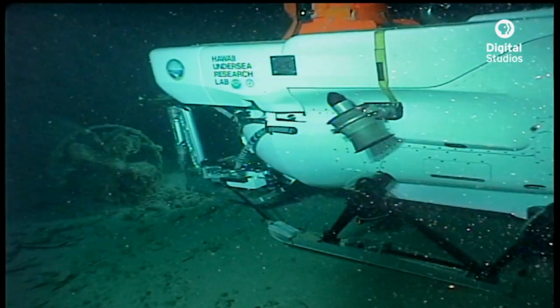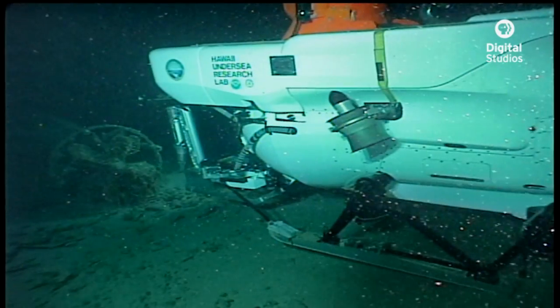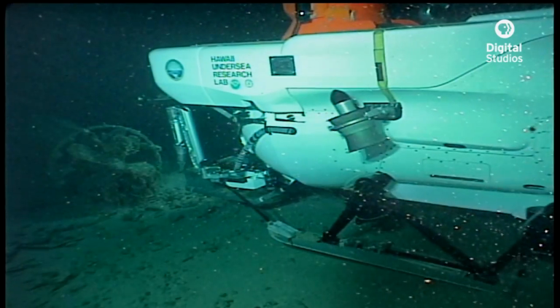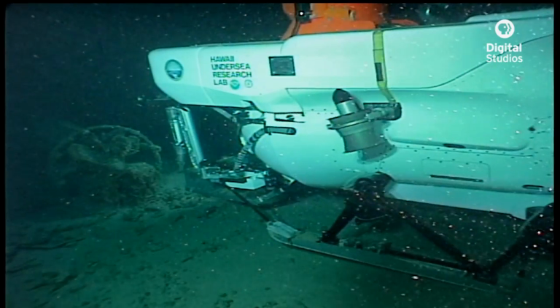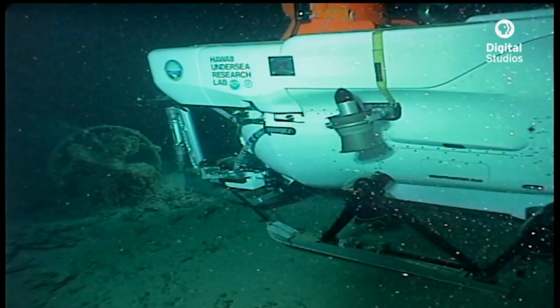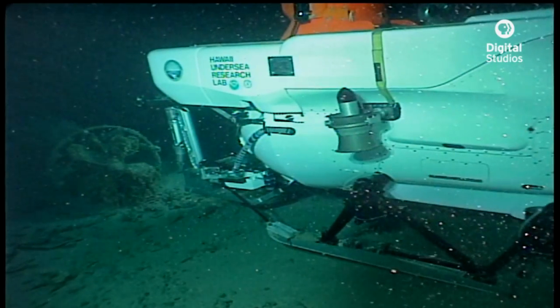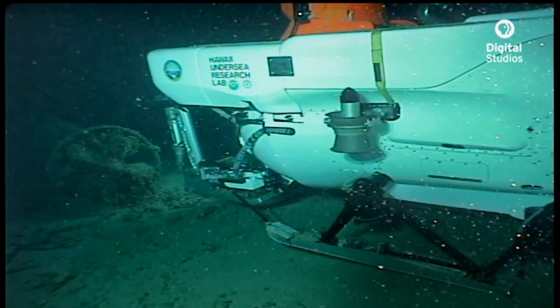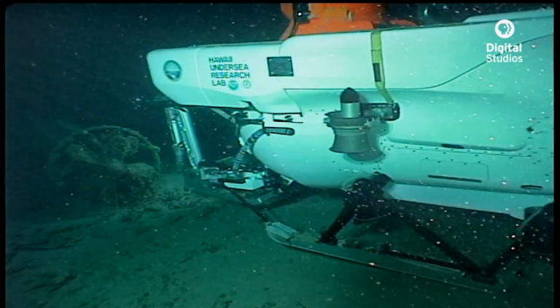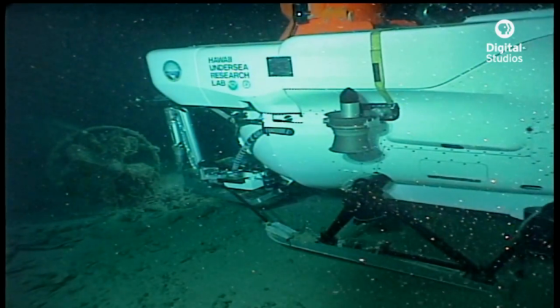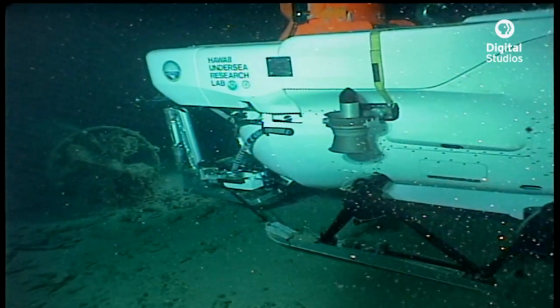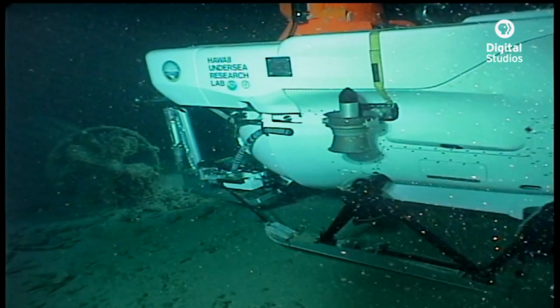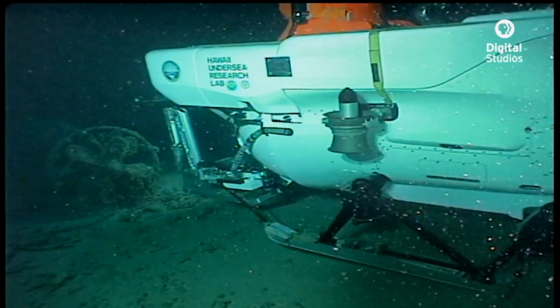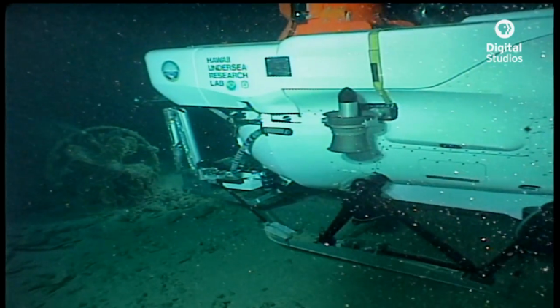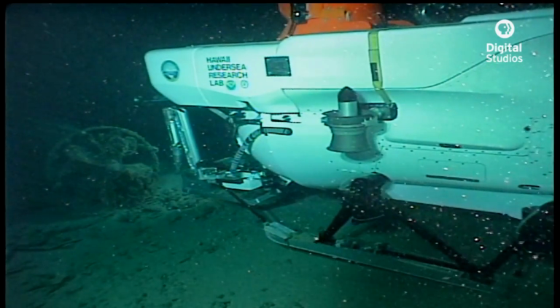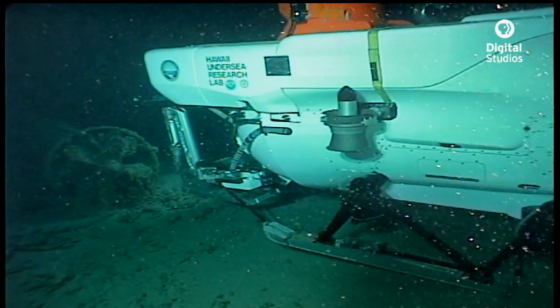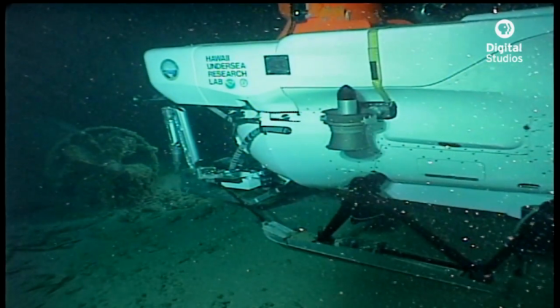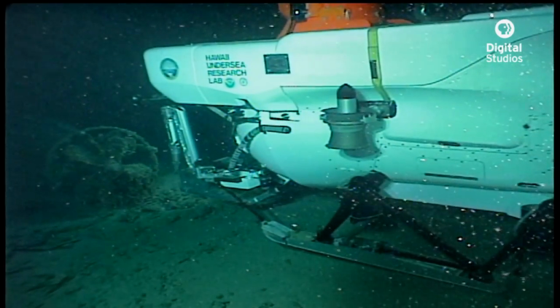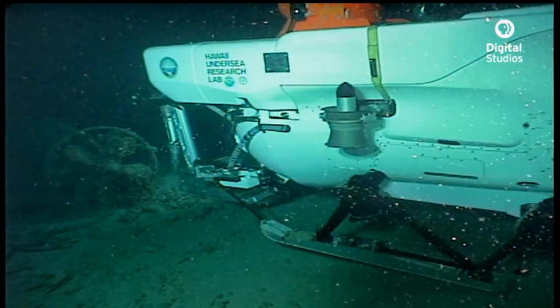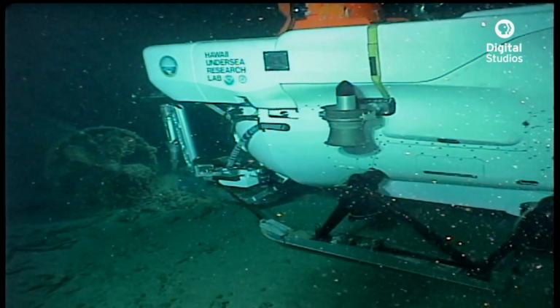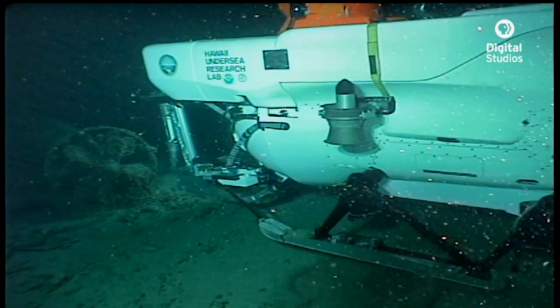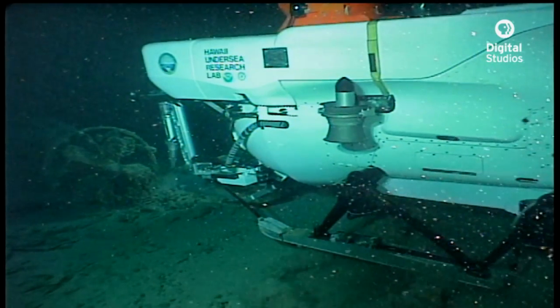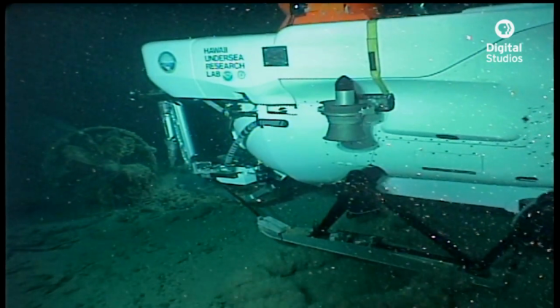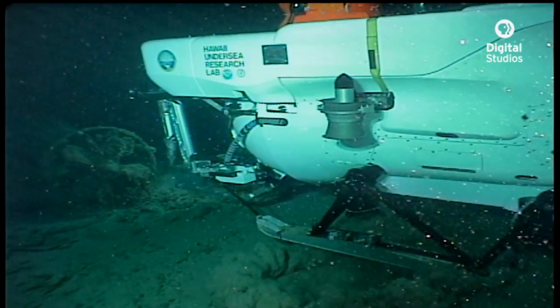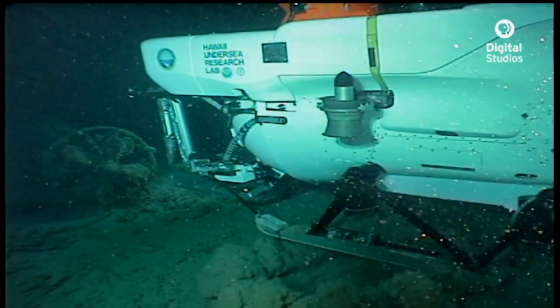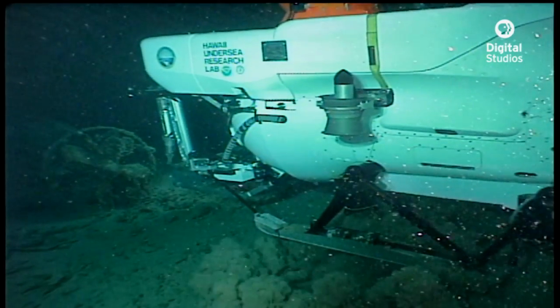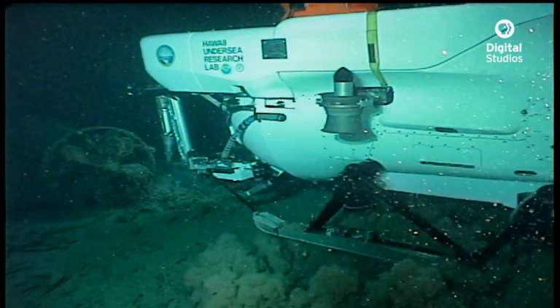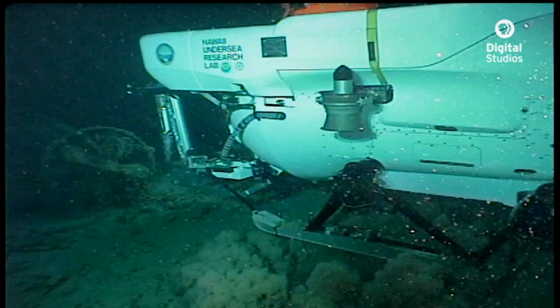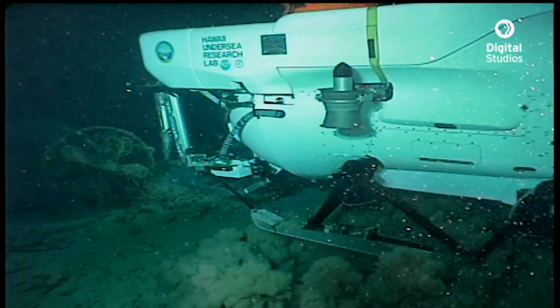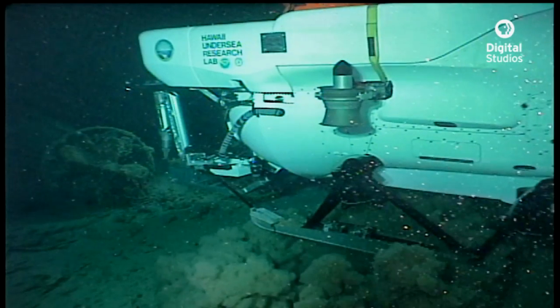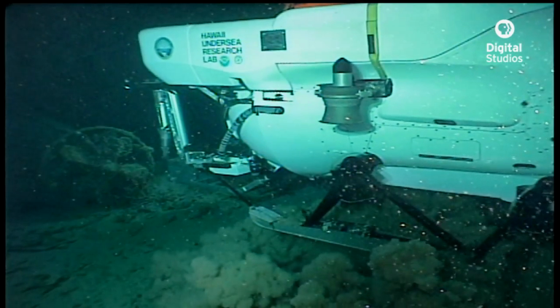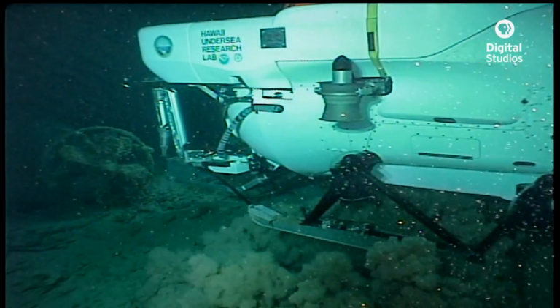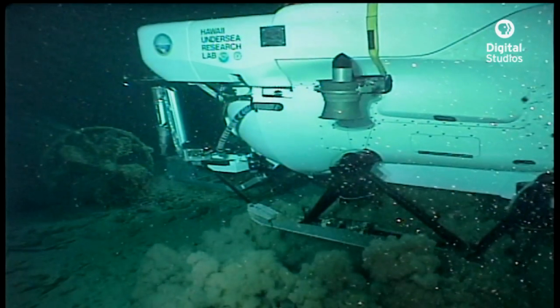Pisces 5, Pisces 4, do you copy? Copy. Pisces 4, Pisces 5, run.